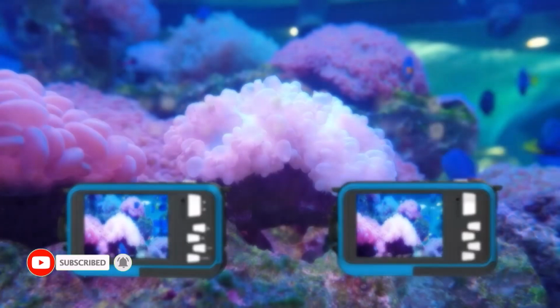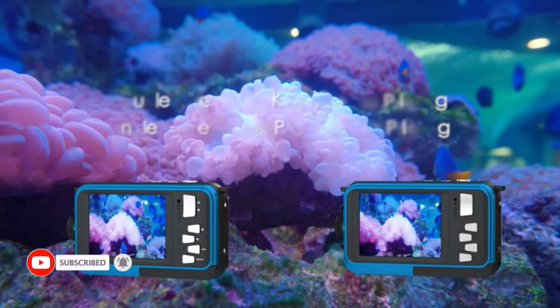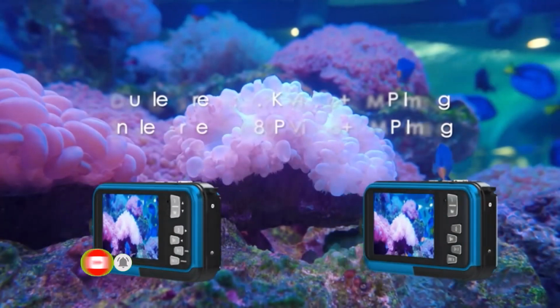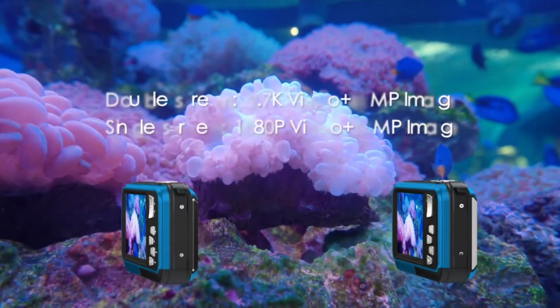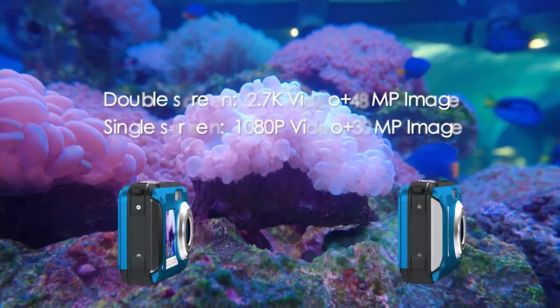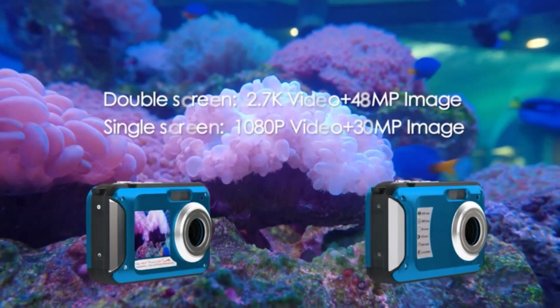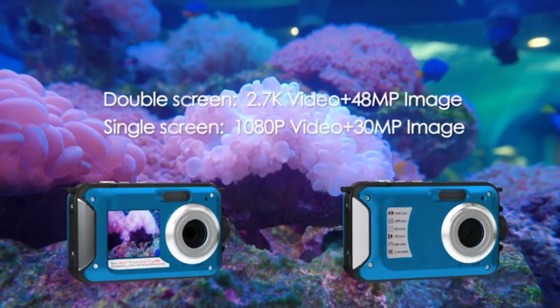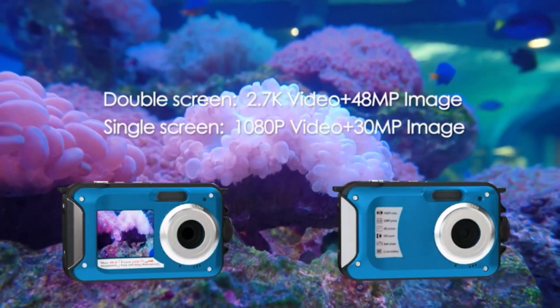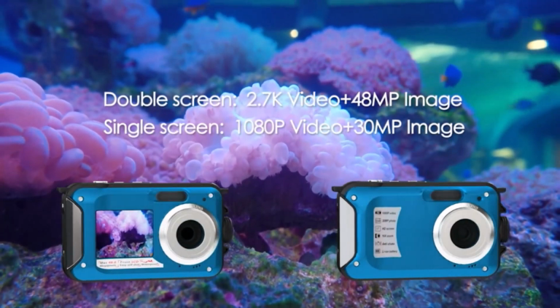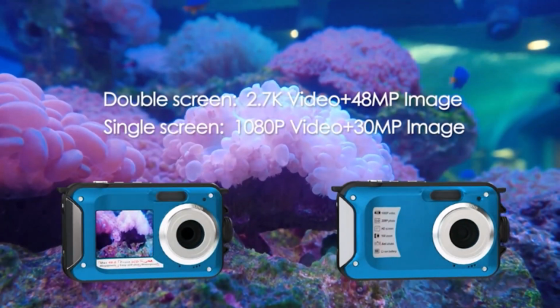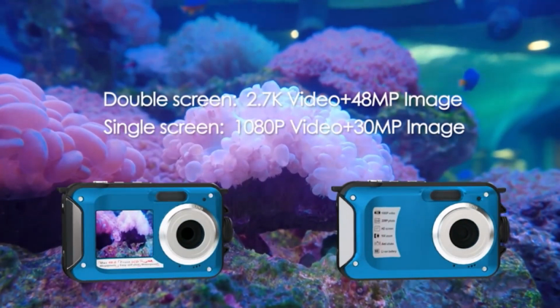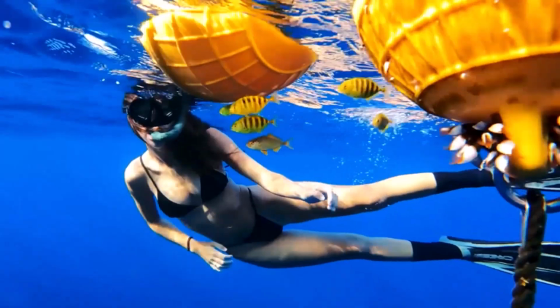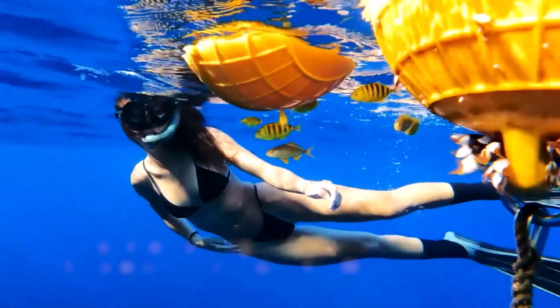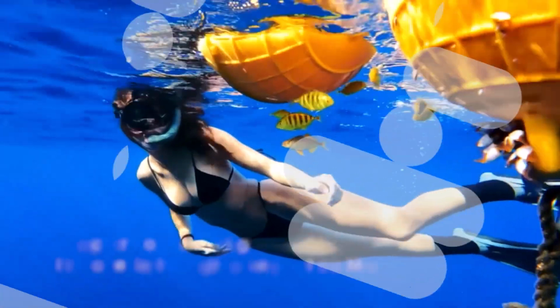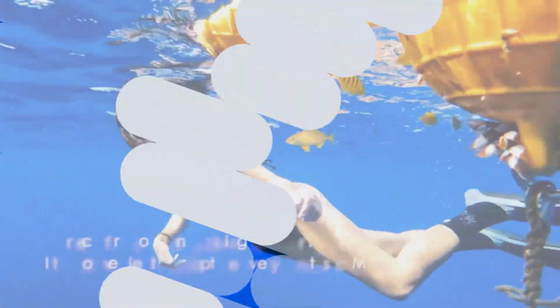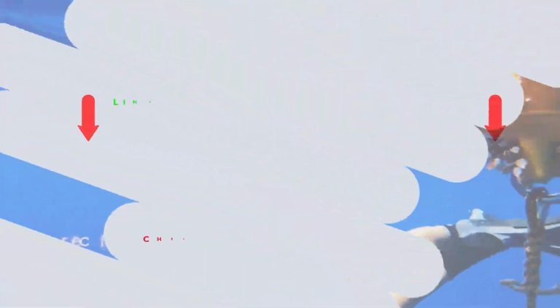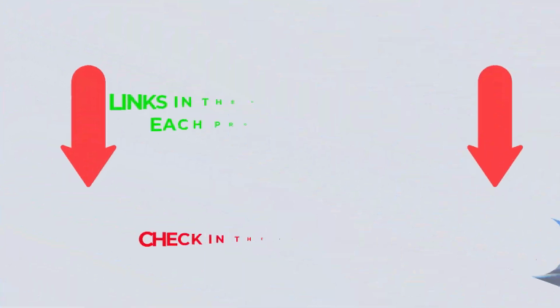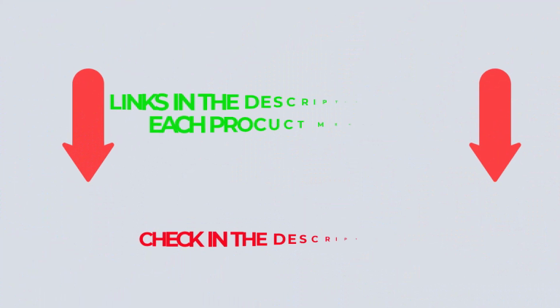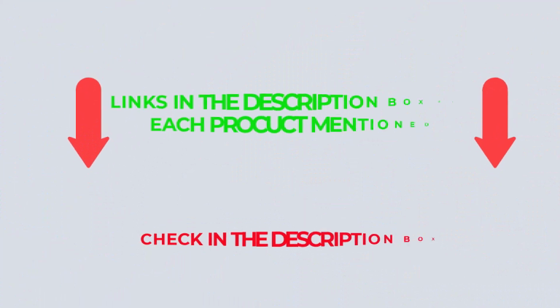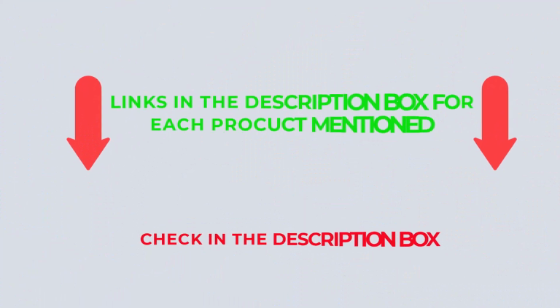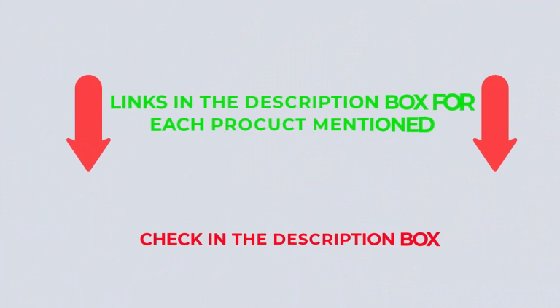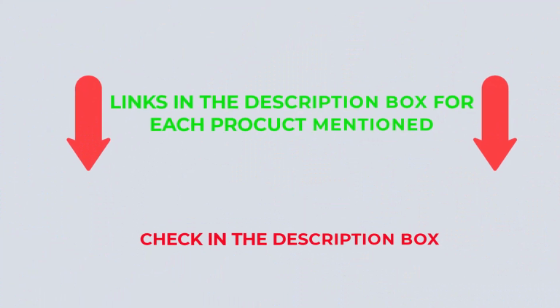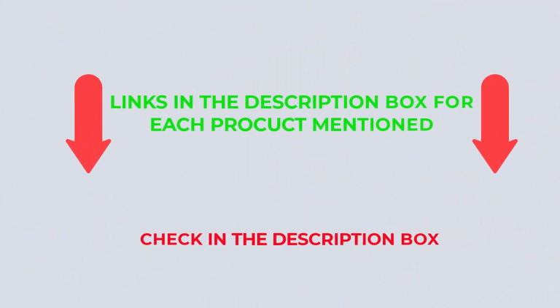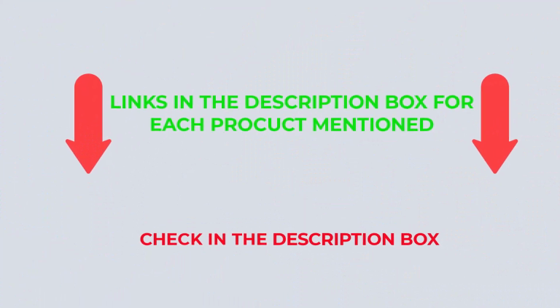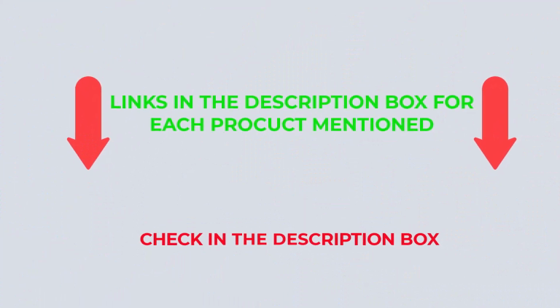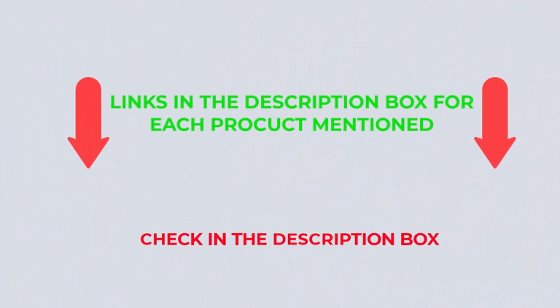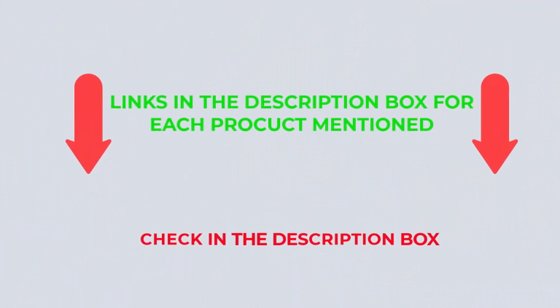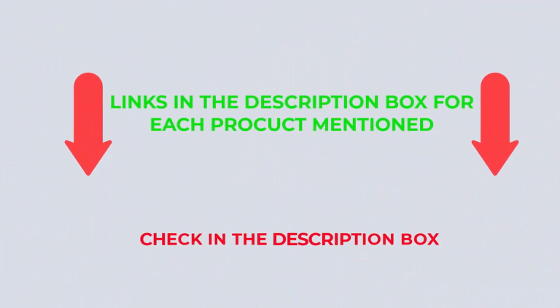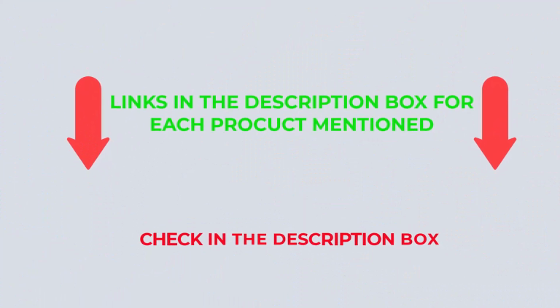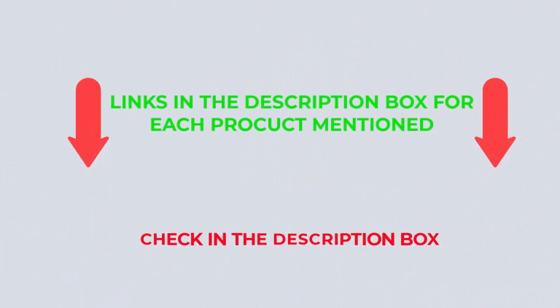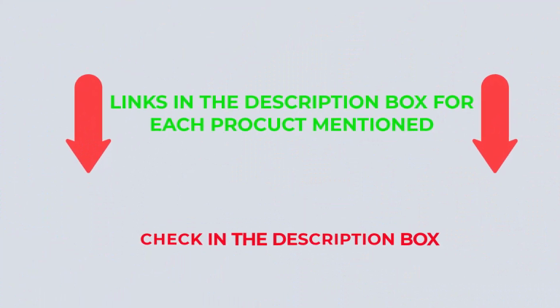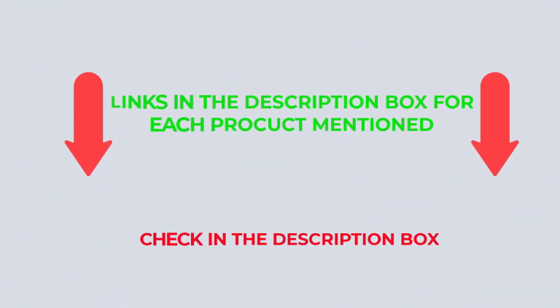If you want to know about the price and other information, check my description. Let's watch the video without further ado.